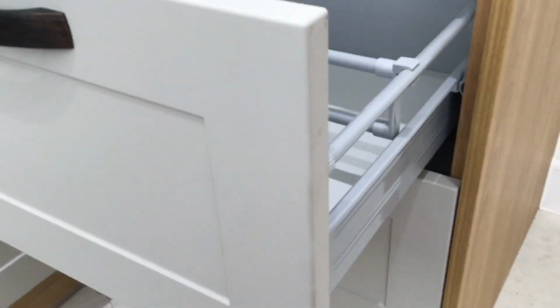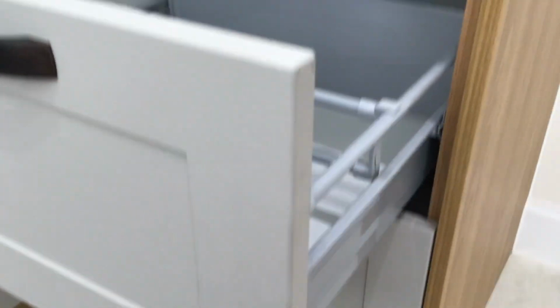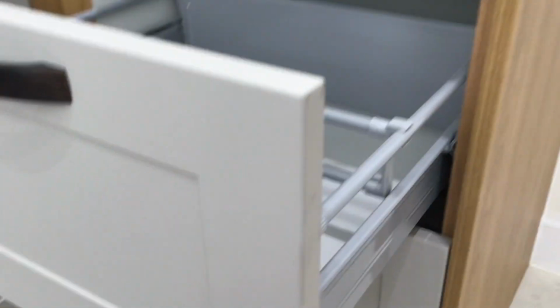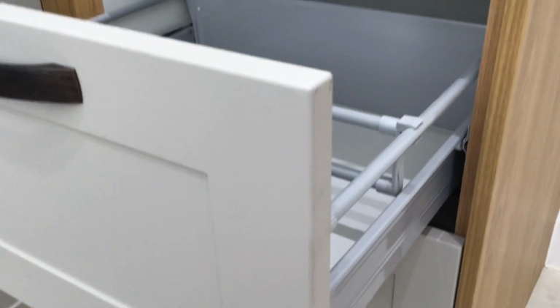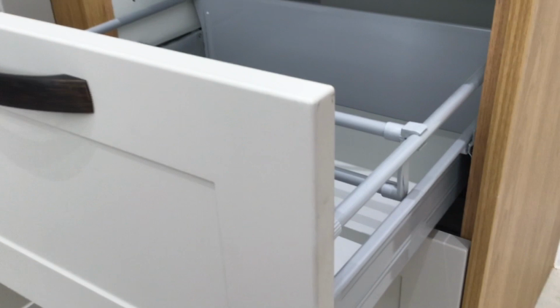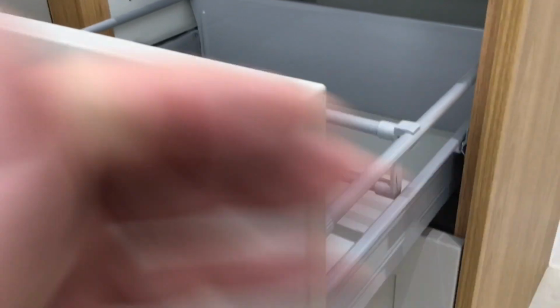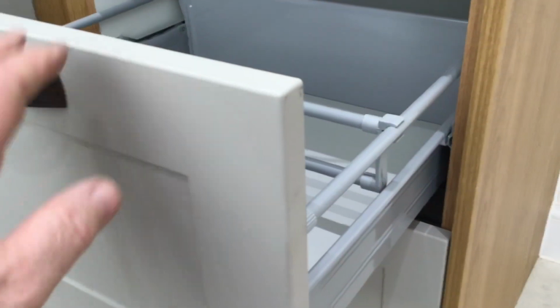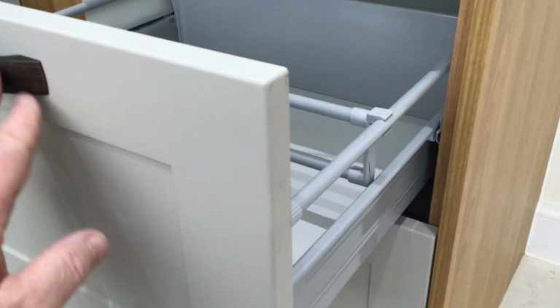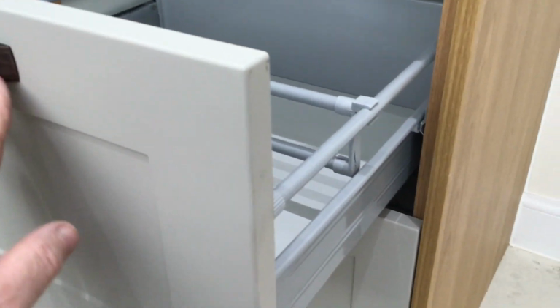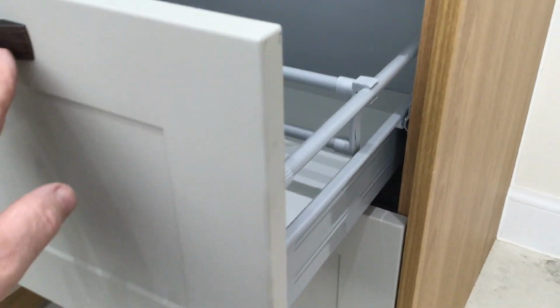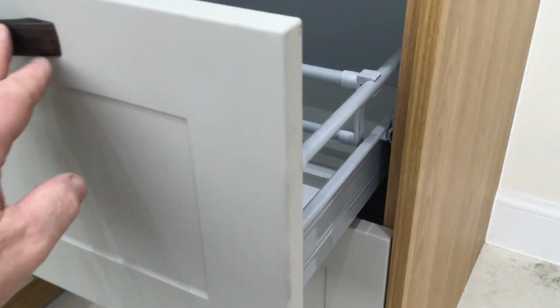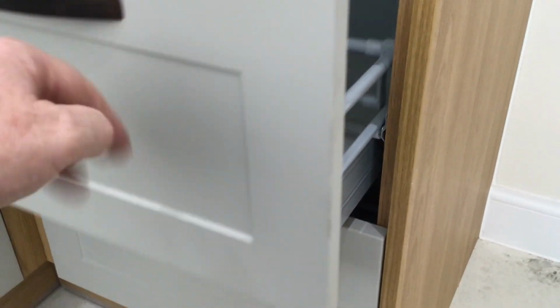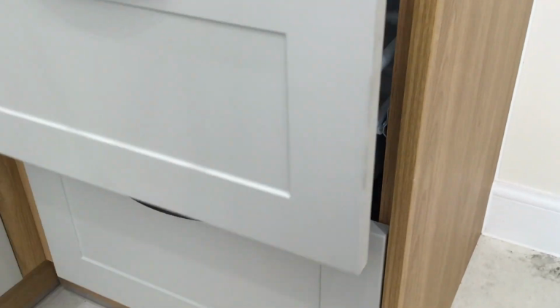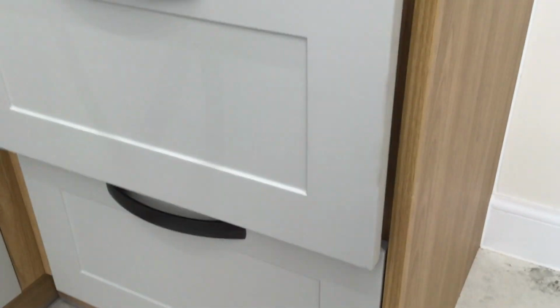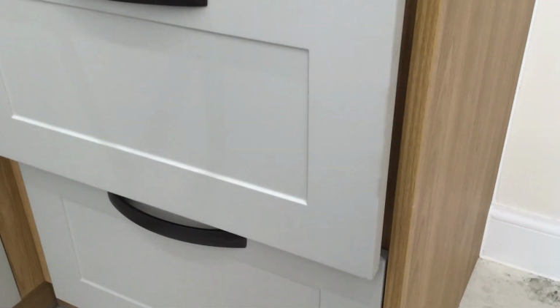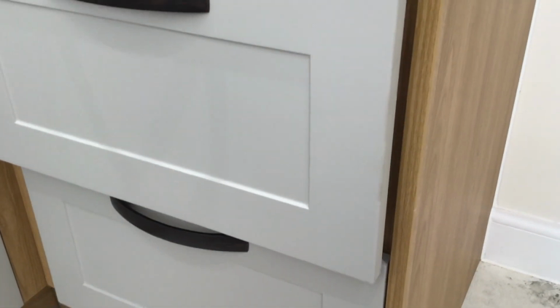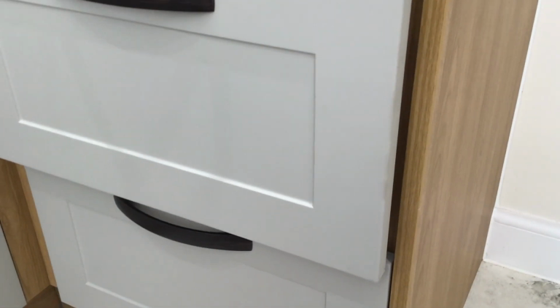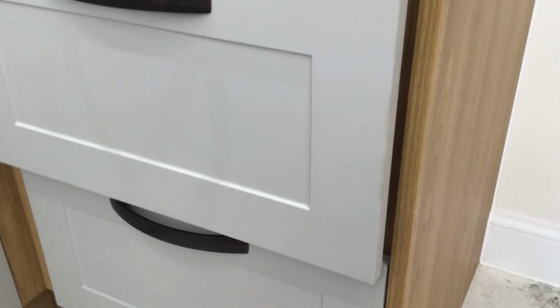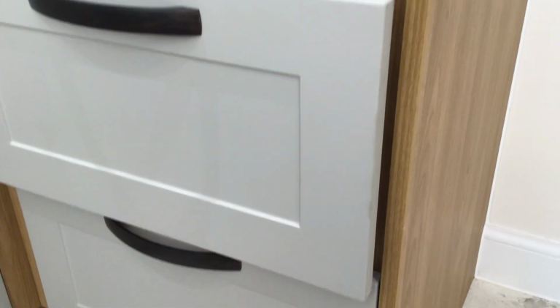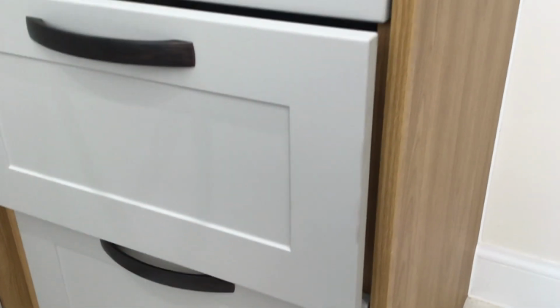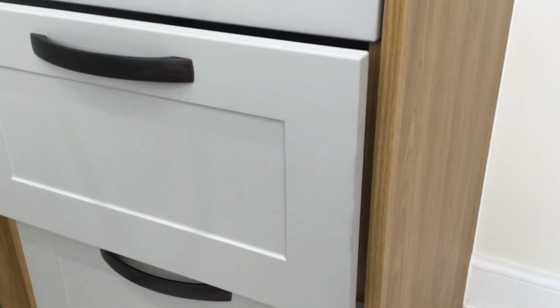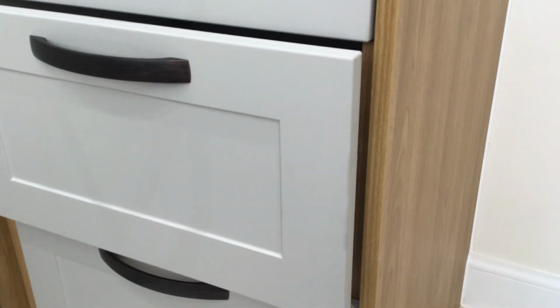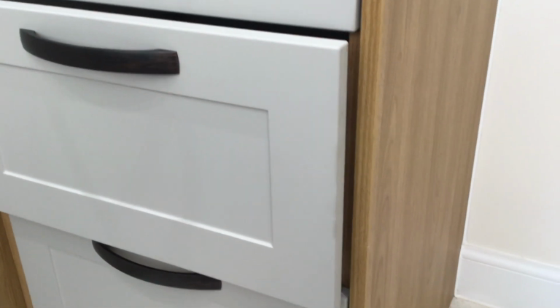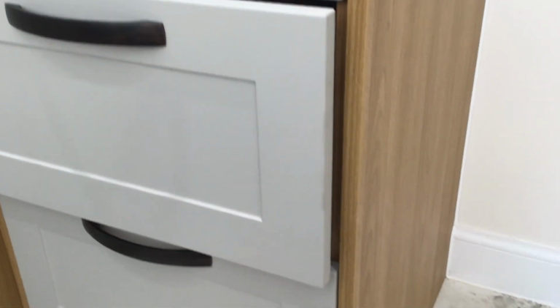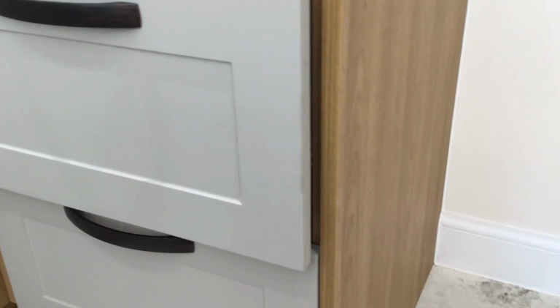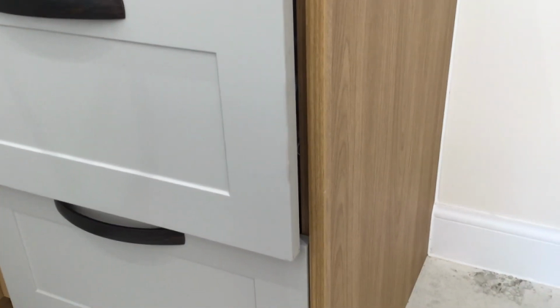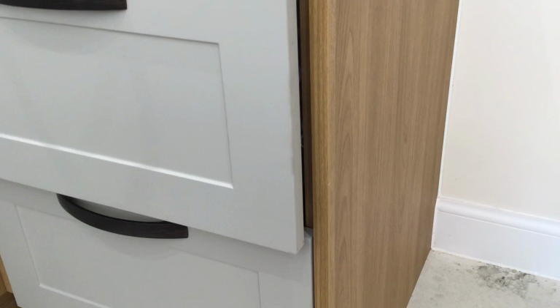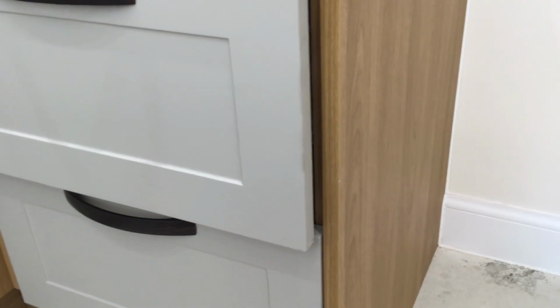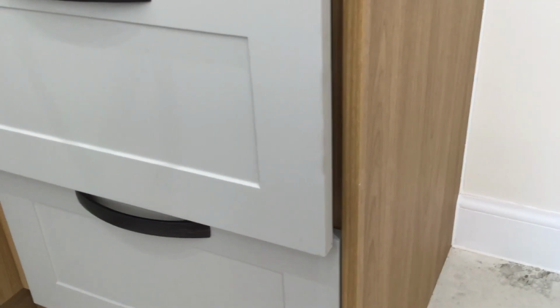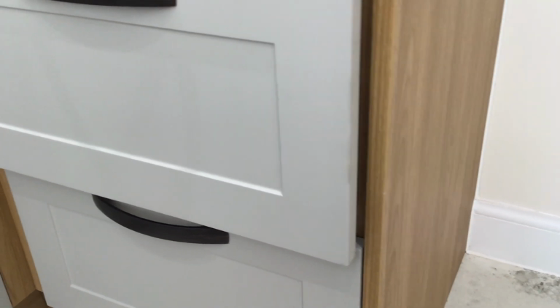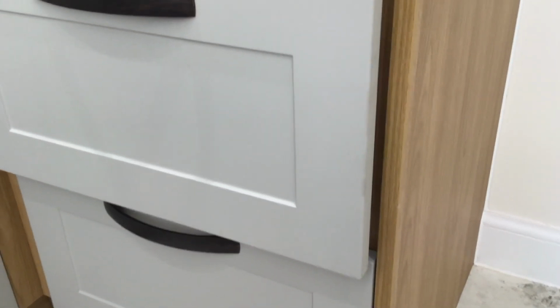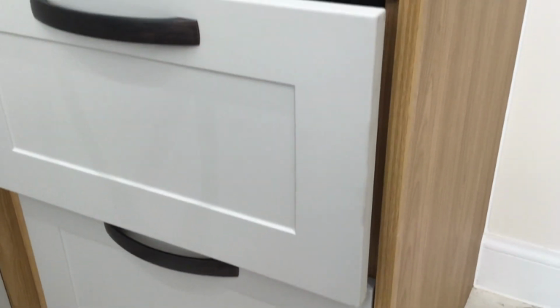Kitchen drawers — not very good. That's not been checked; it's catching and needs adjusting.